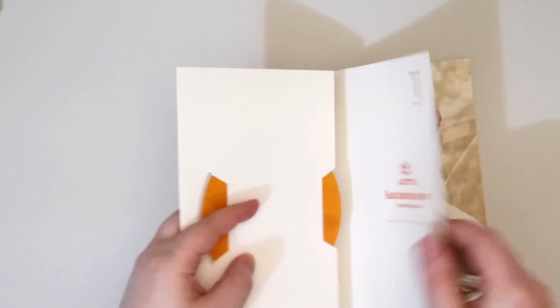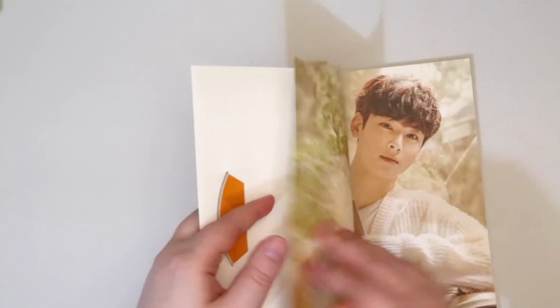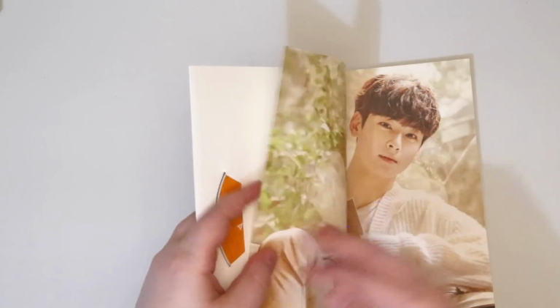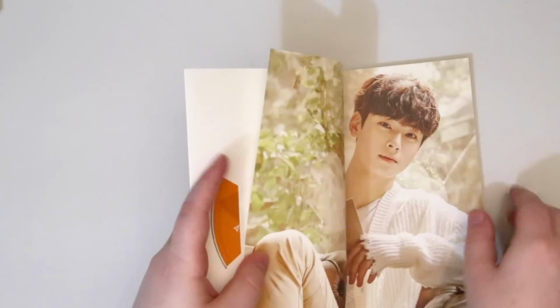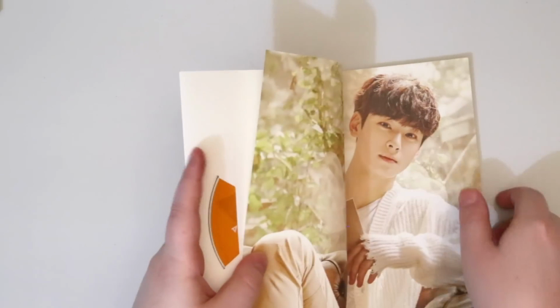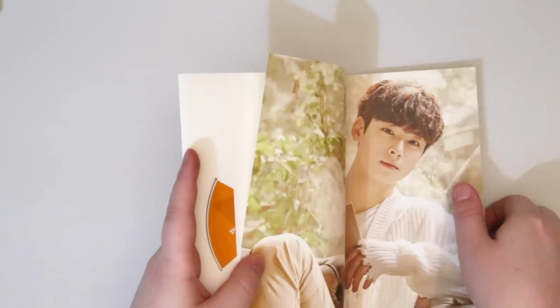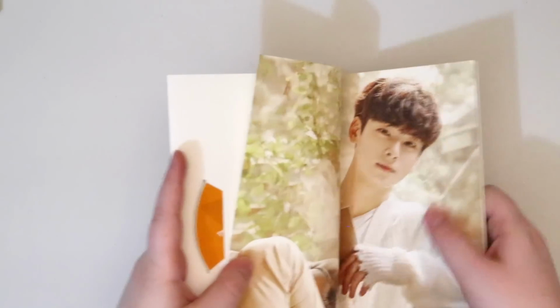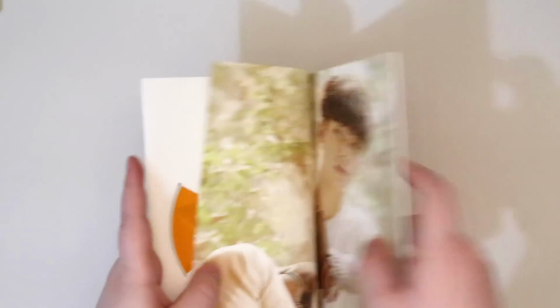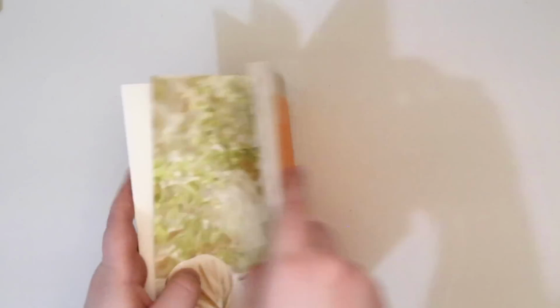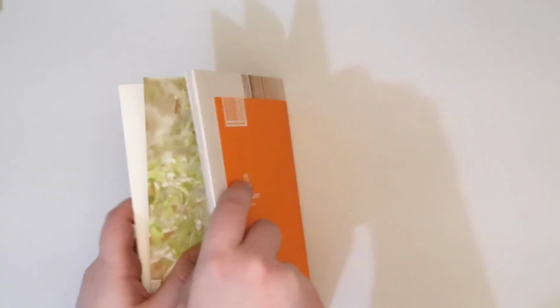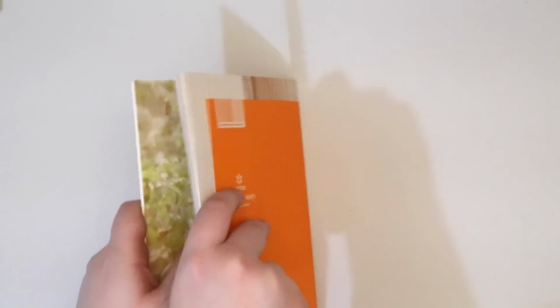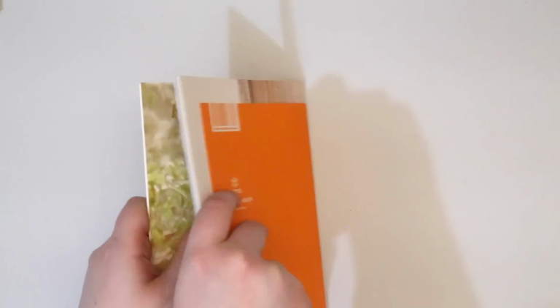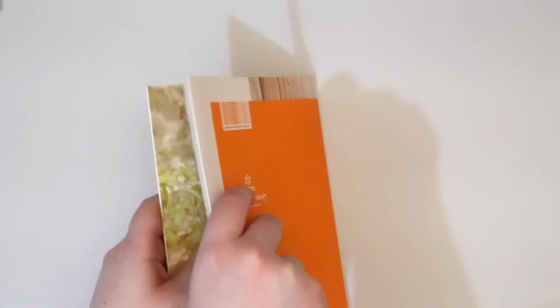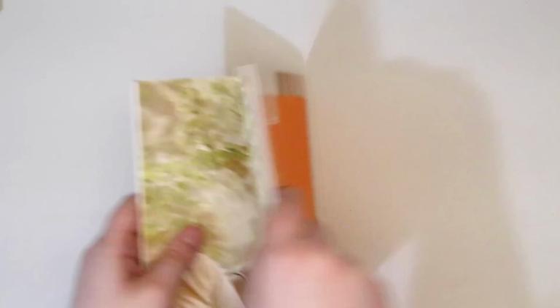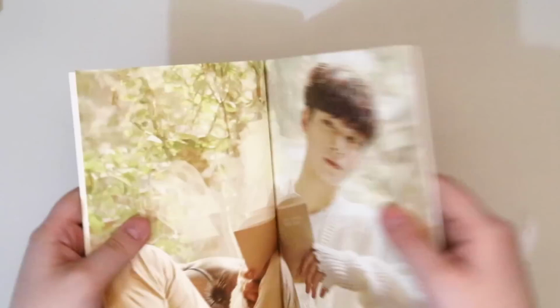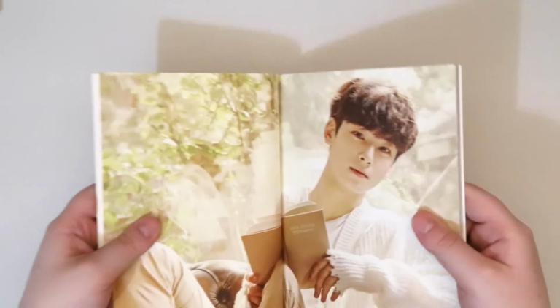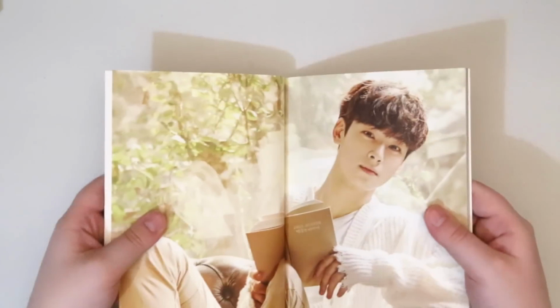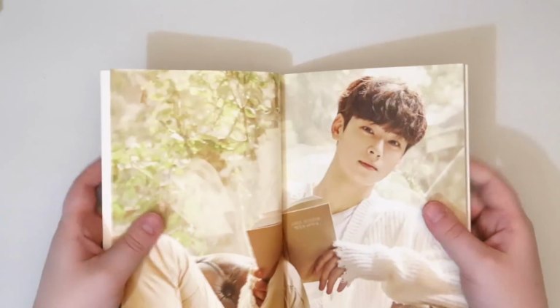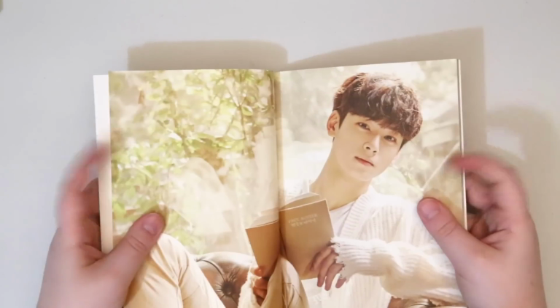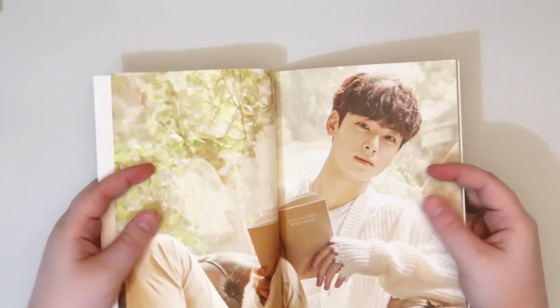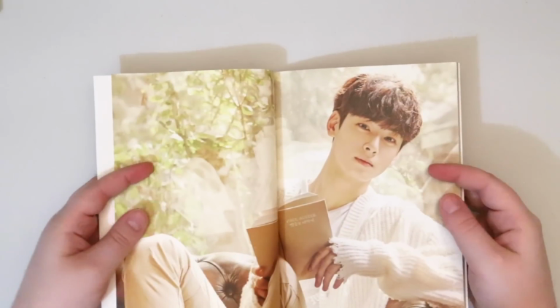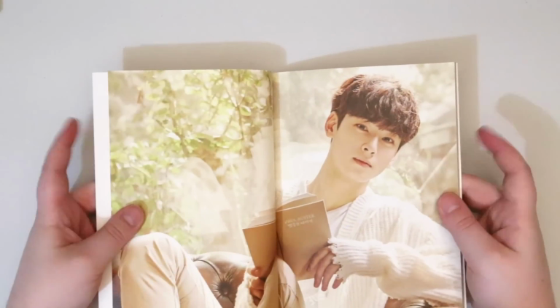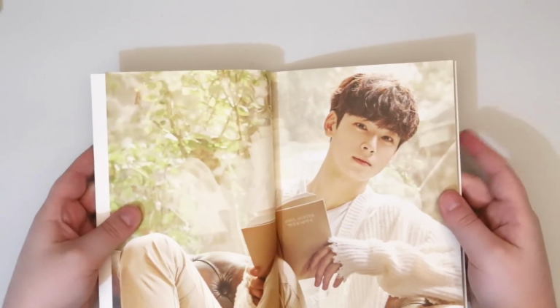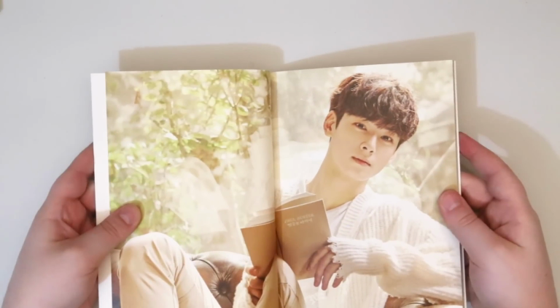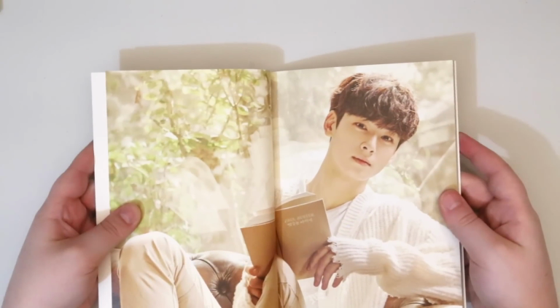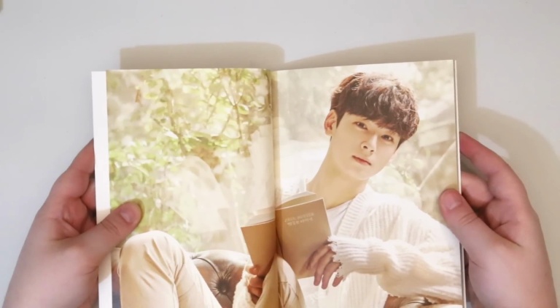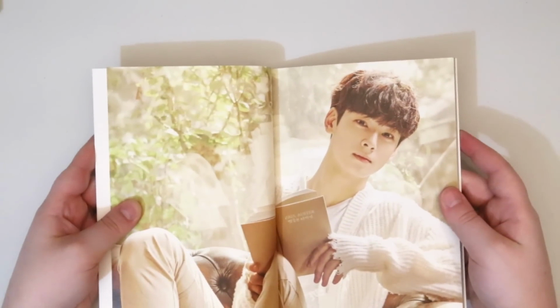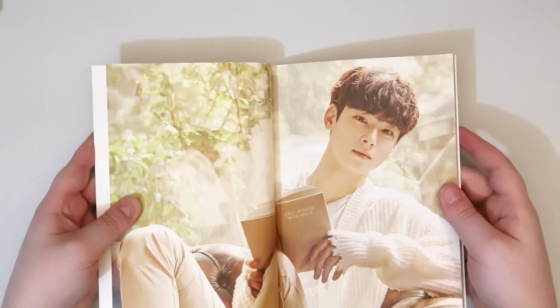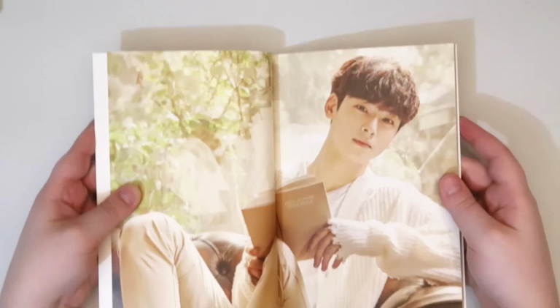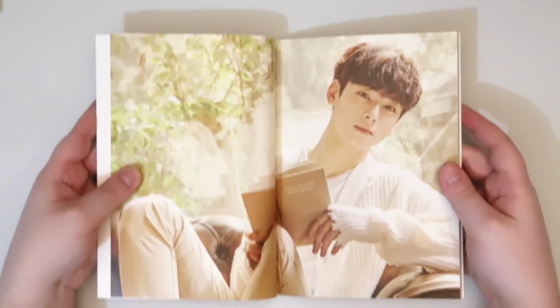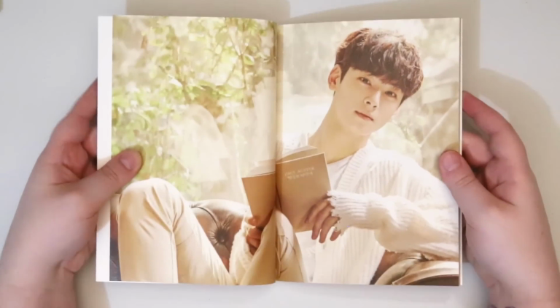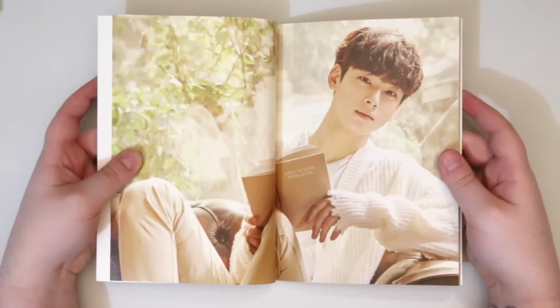The only downside to this is it loves to try and not open. So I have one of them.